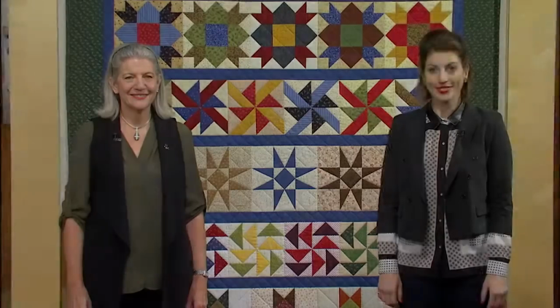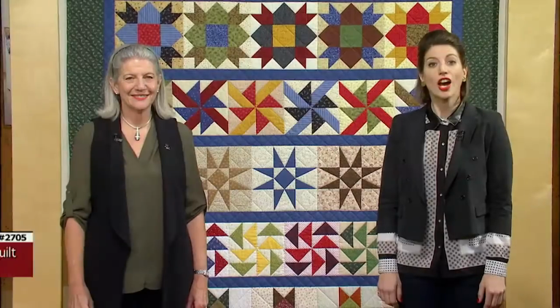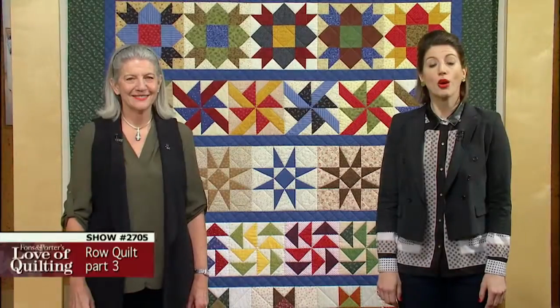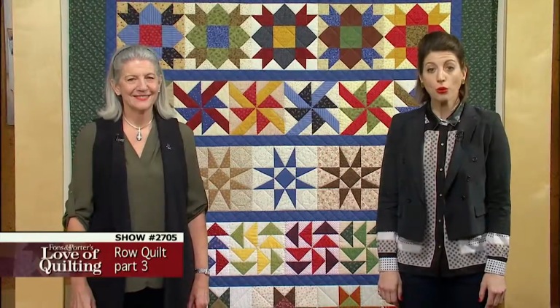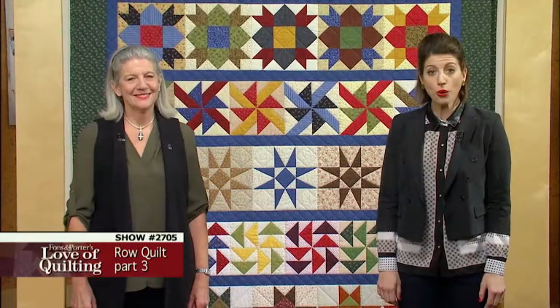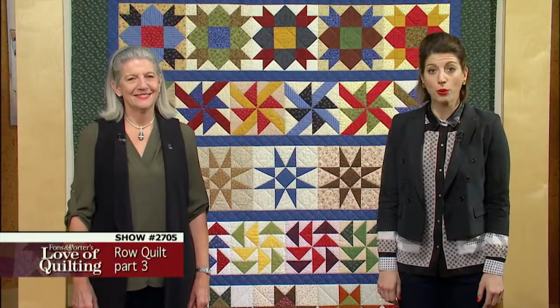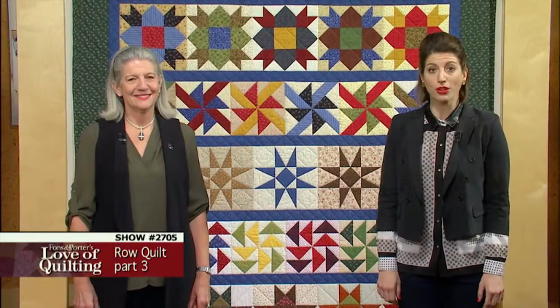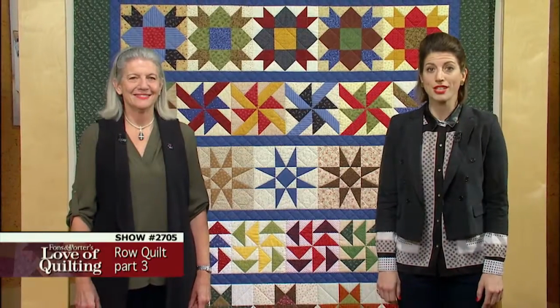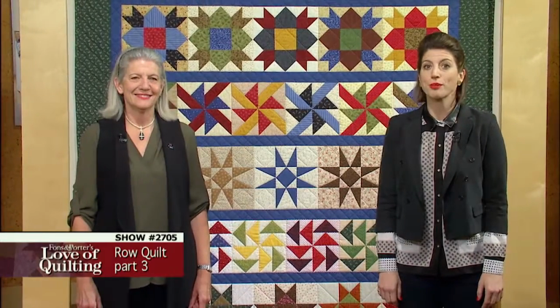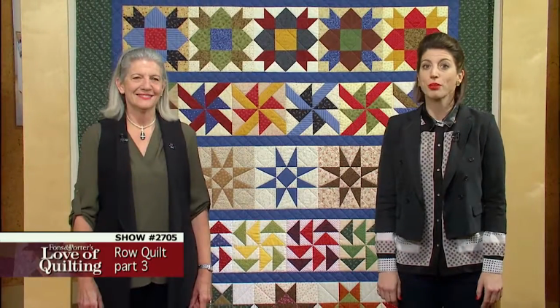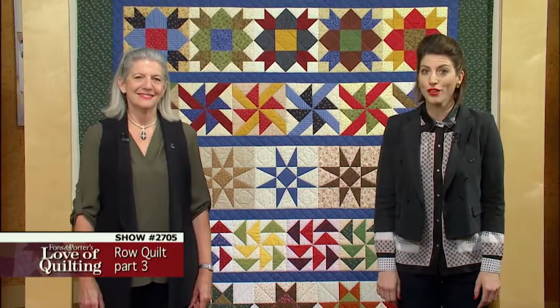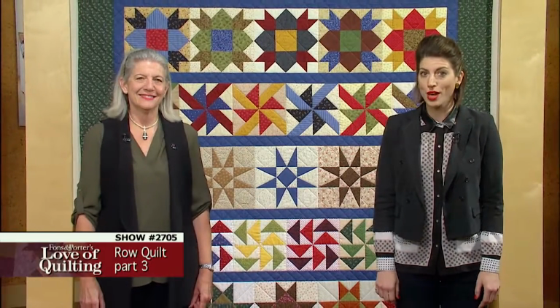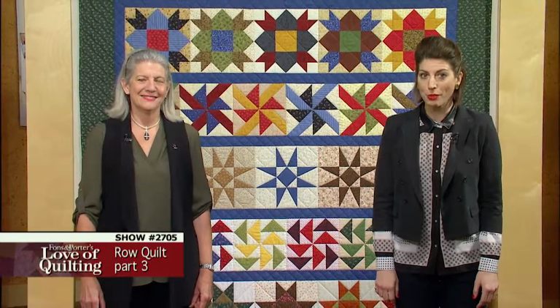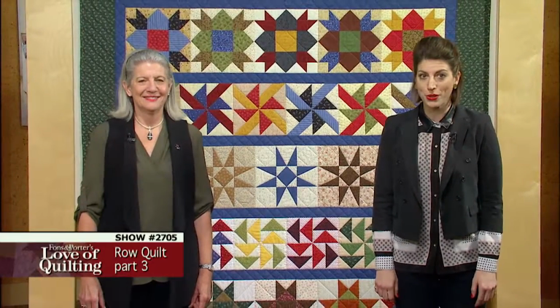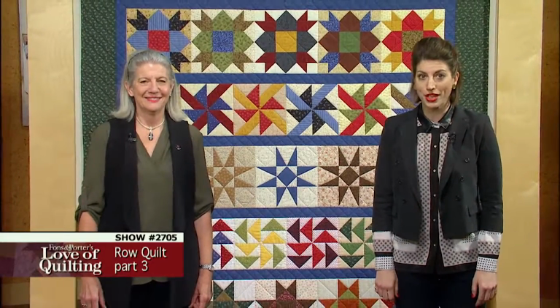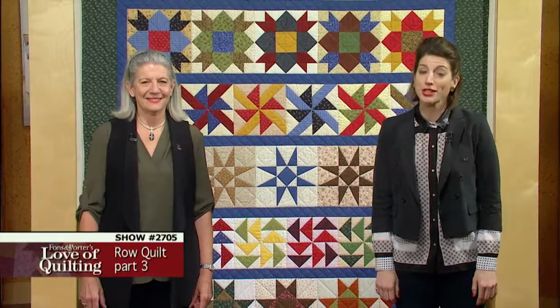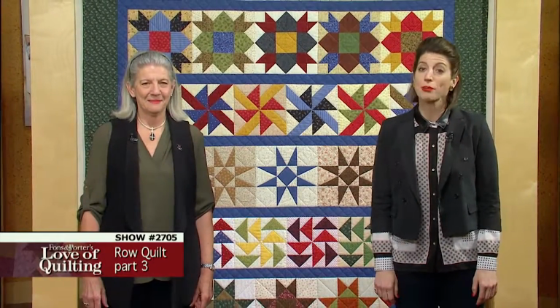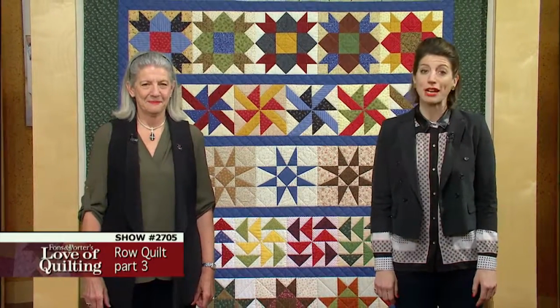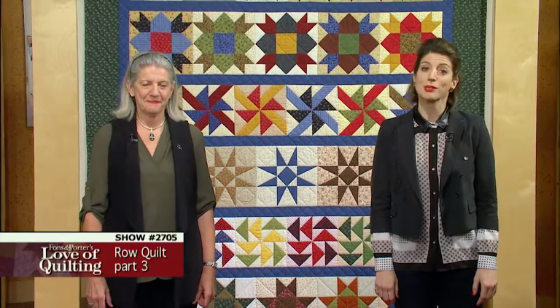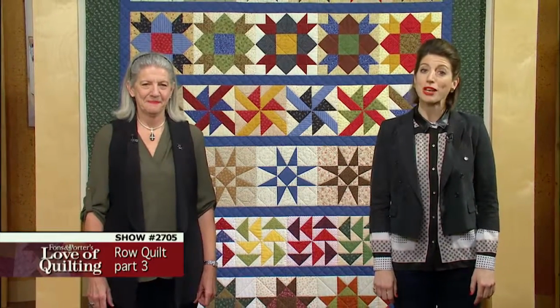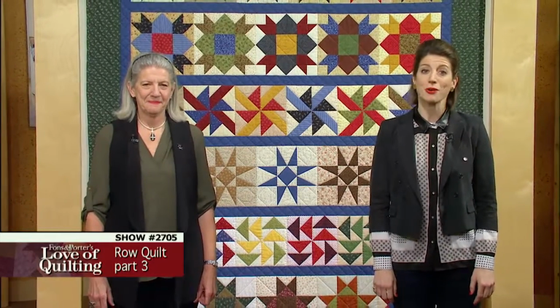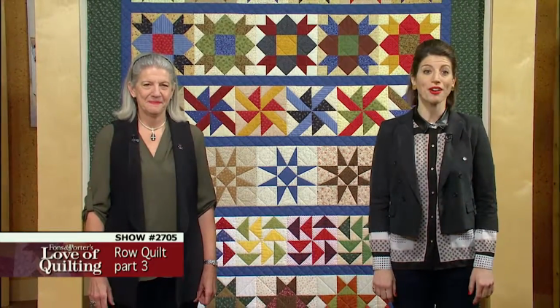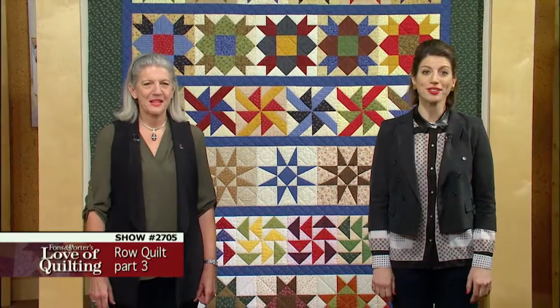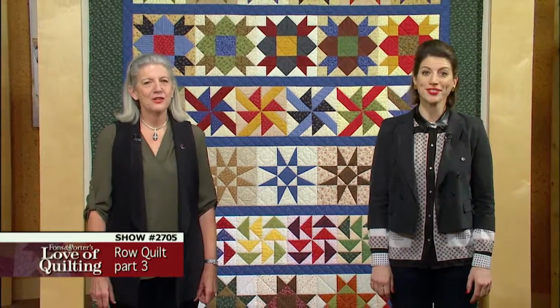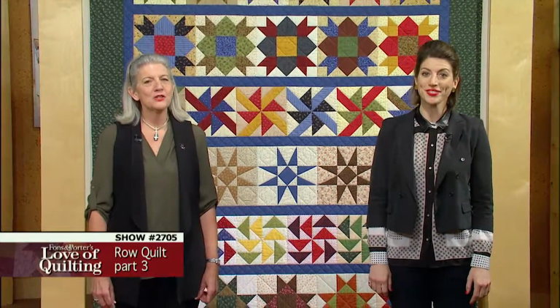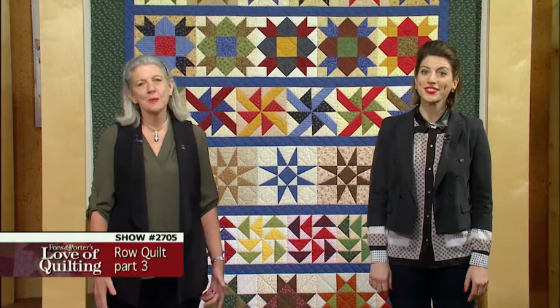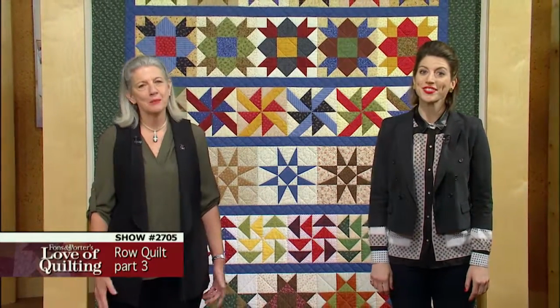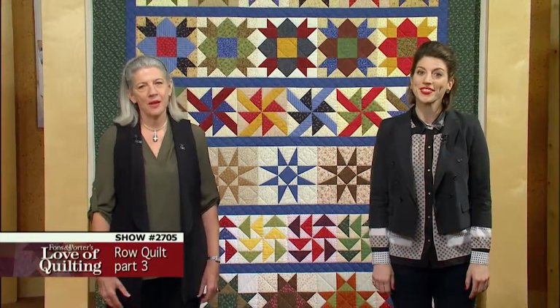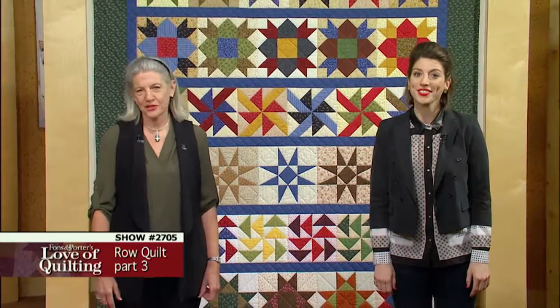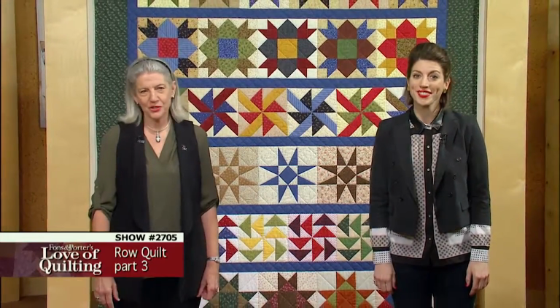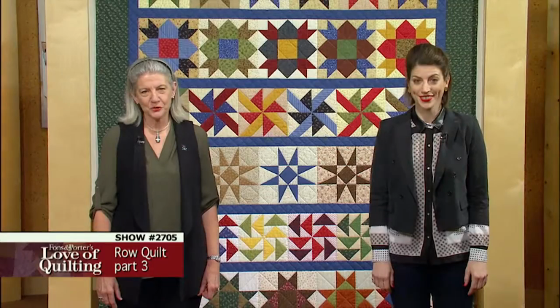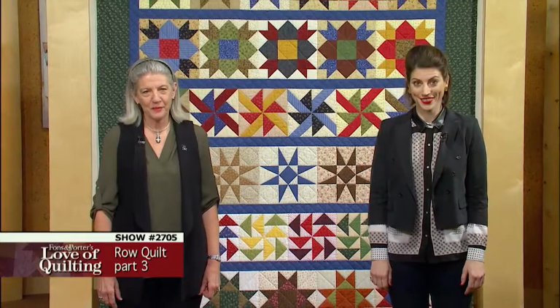A row quilt is the perfect opportunity to practice patchwork. There are so many blocks to choose from.